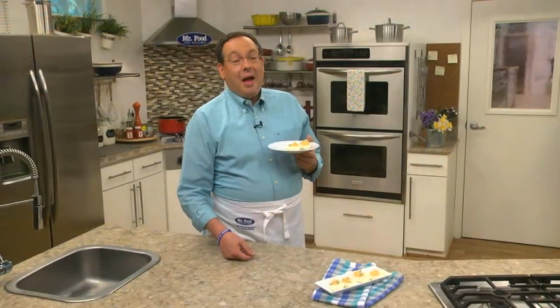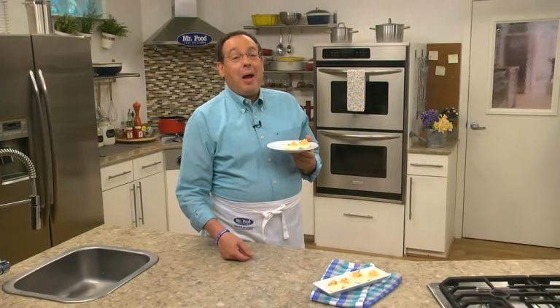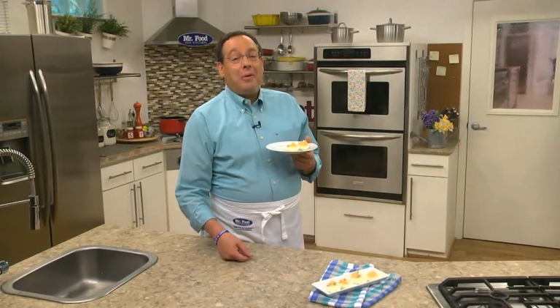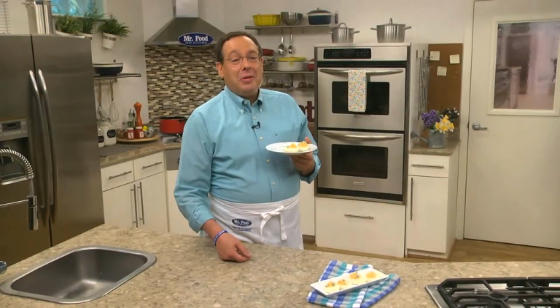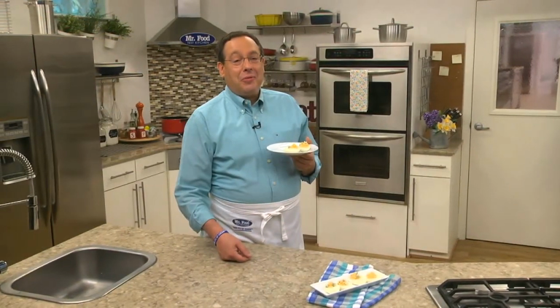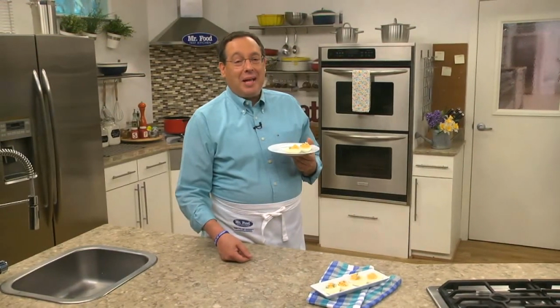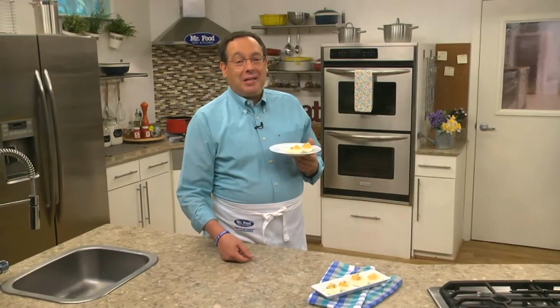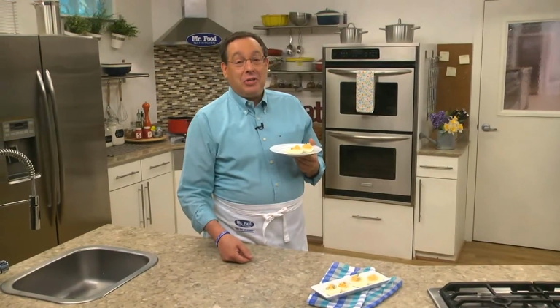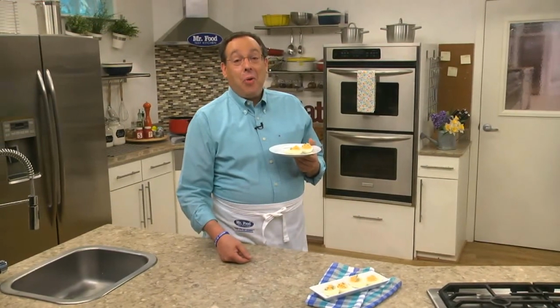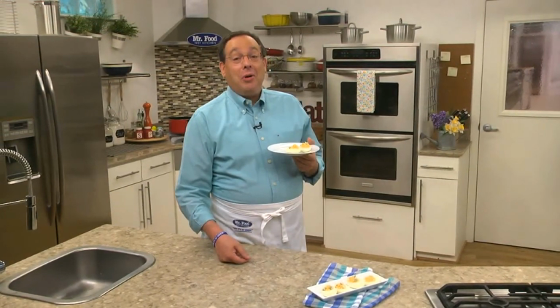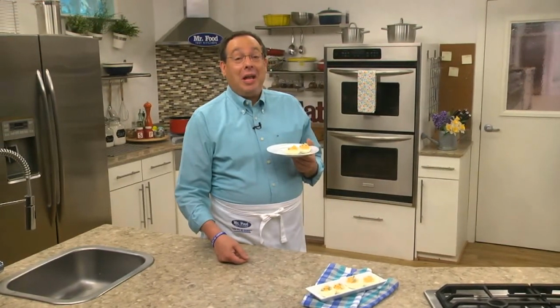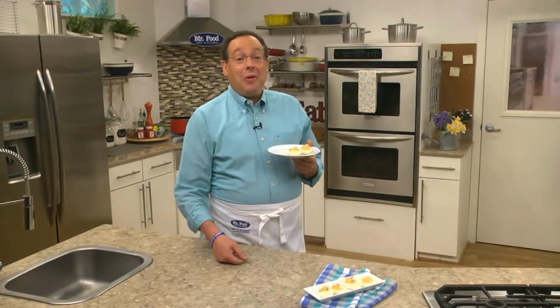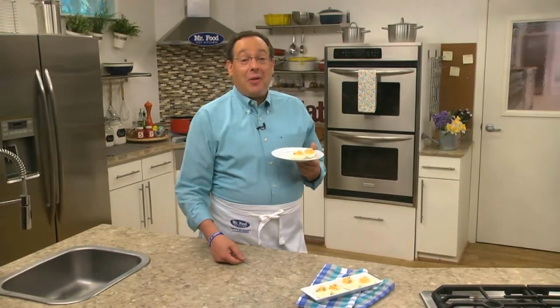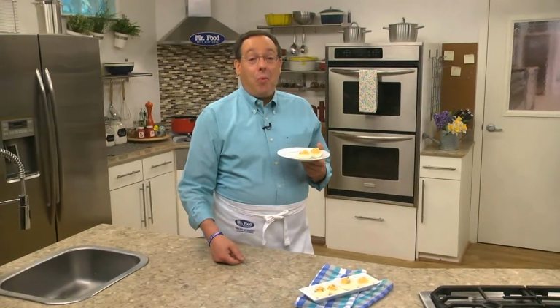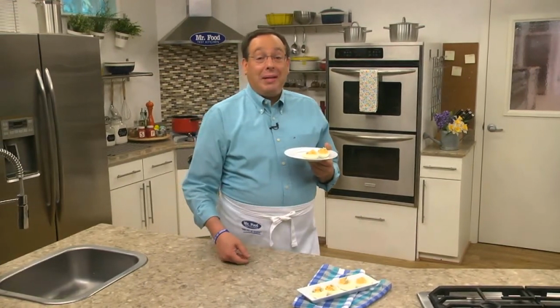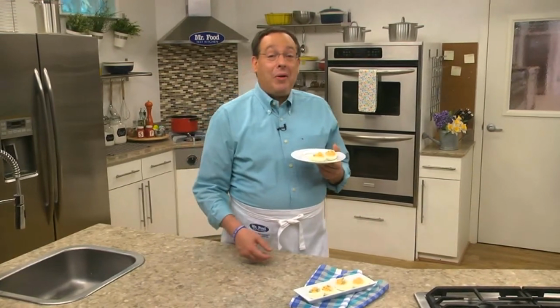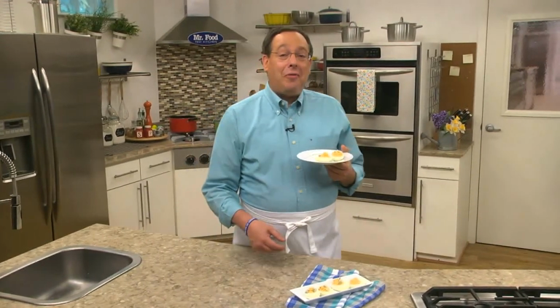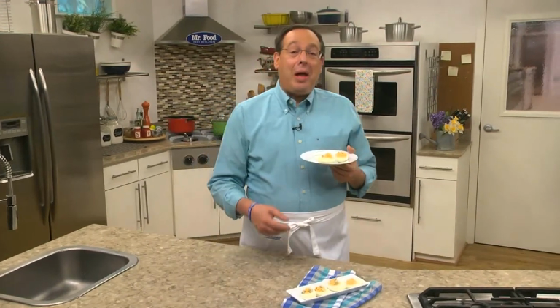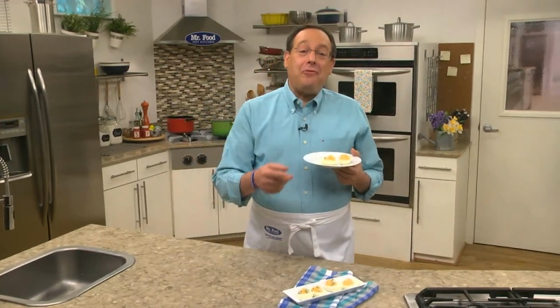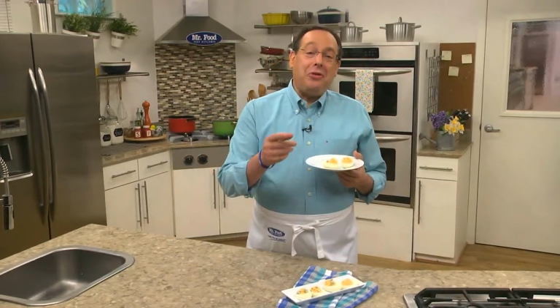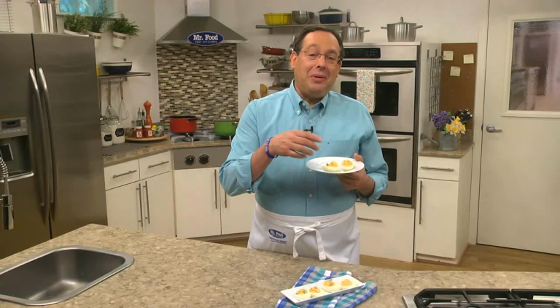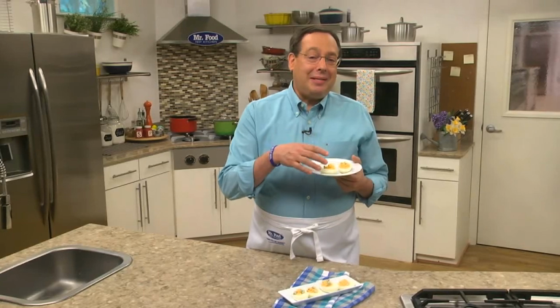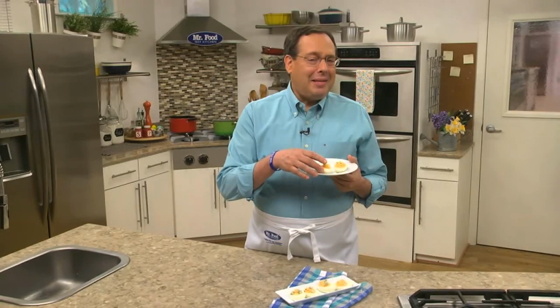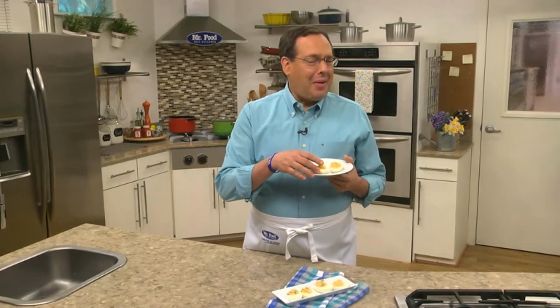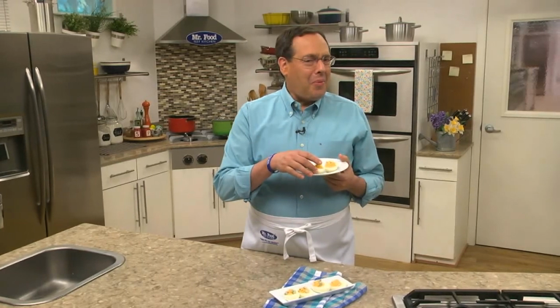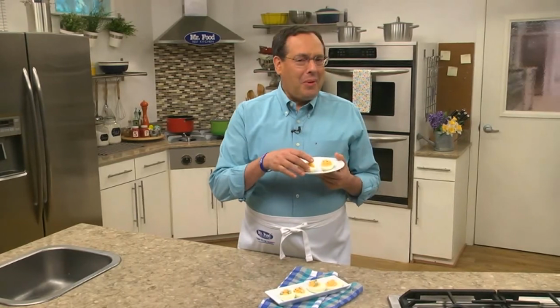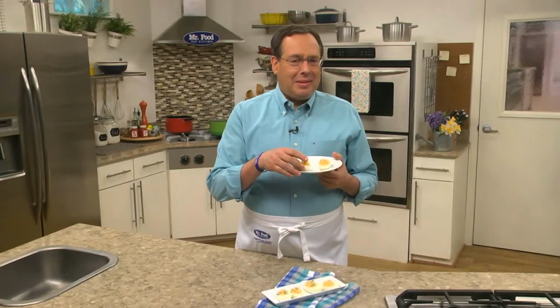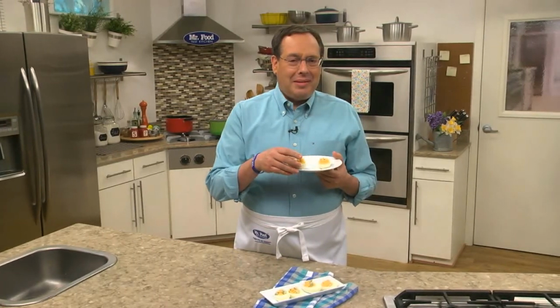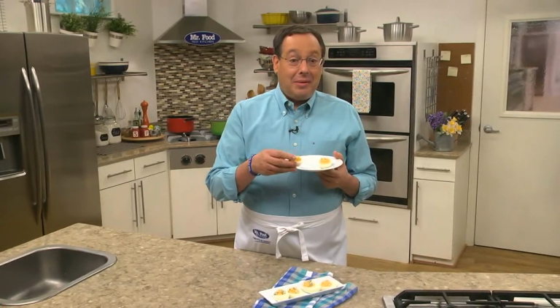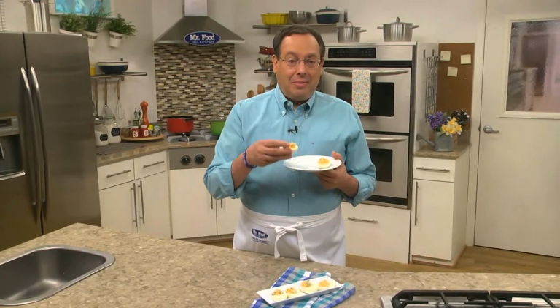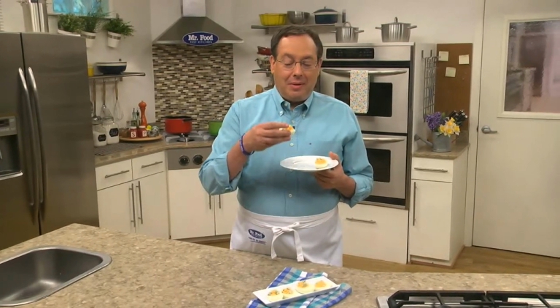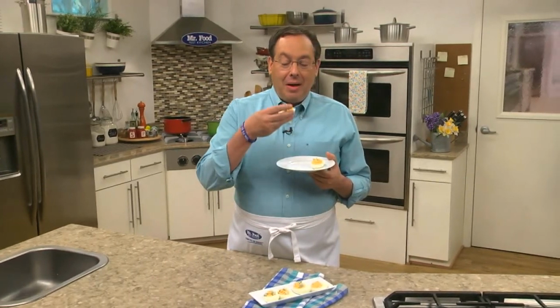I'm Howard of the Mr. Food Test Kitchen, where today we found a wingdinger of a way for you to say, ooh, it's so good.